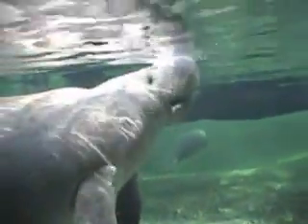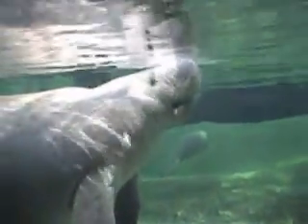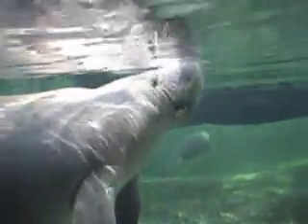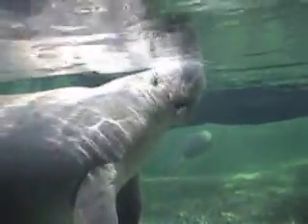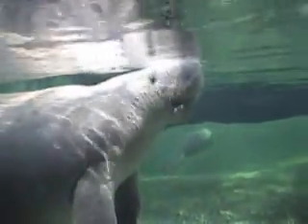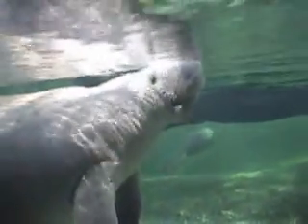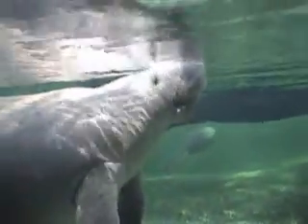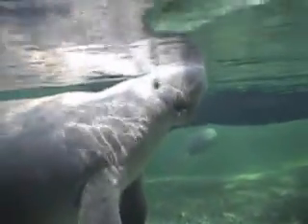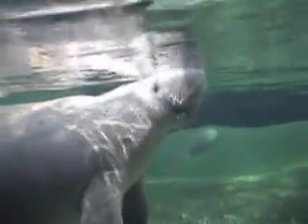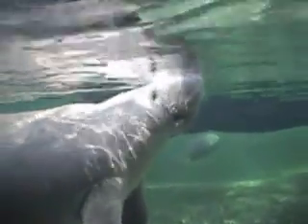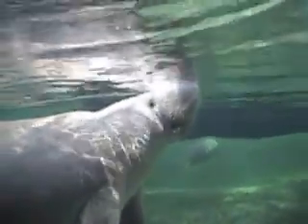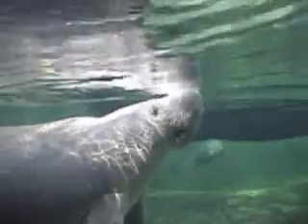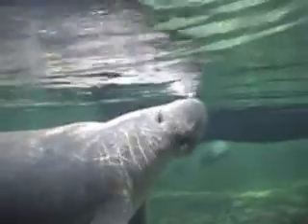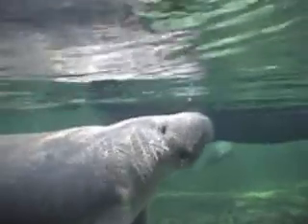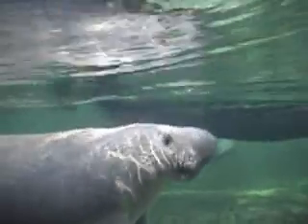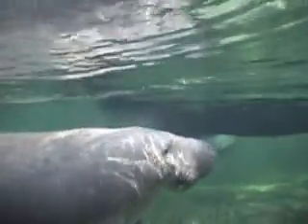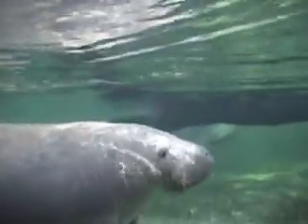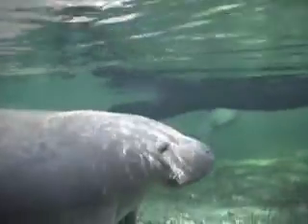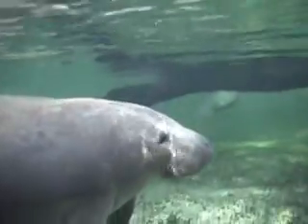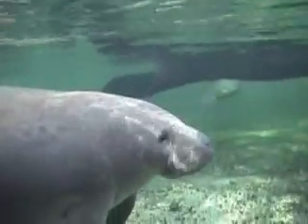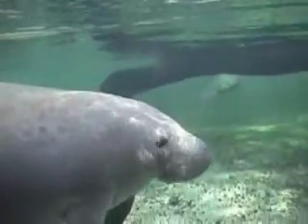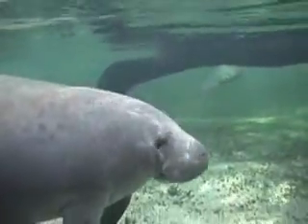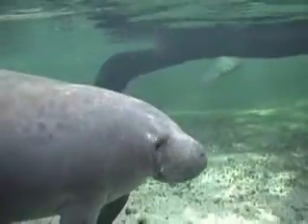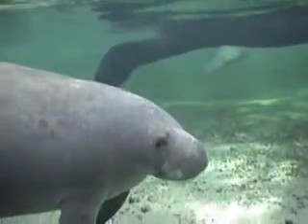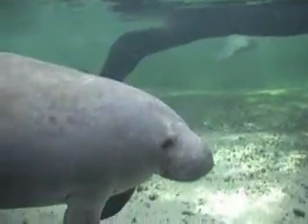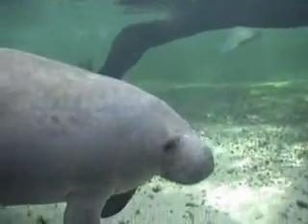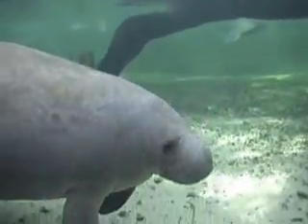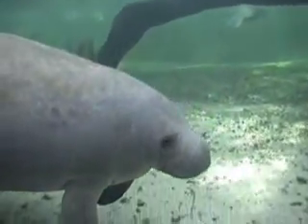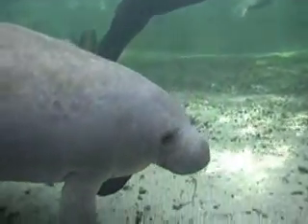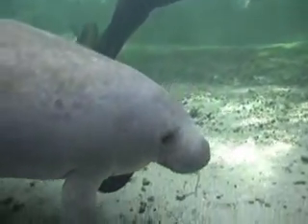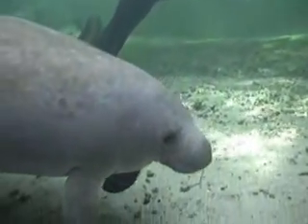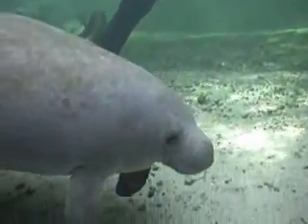I hope you've enjoyed visiting the manatees in Crystal River. We look forward to you joining us on our next big adventure.